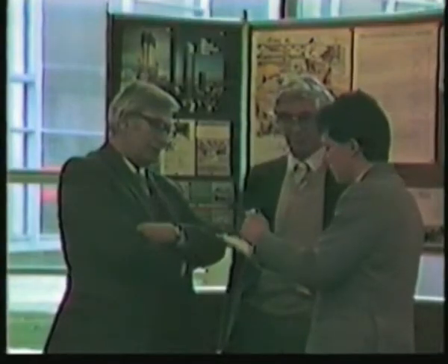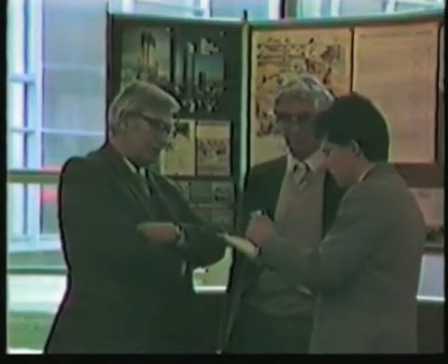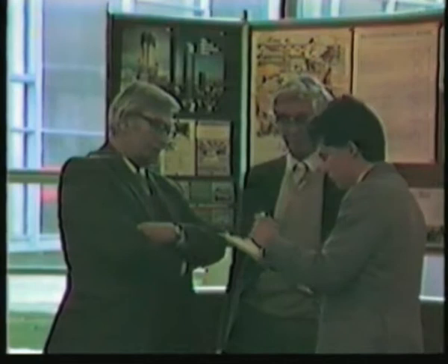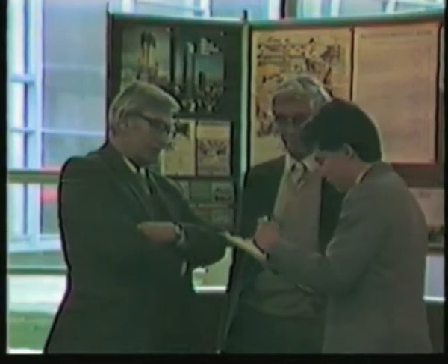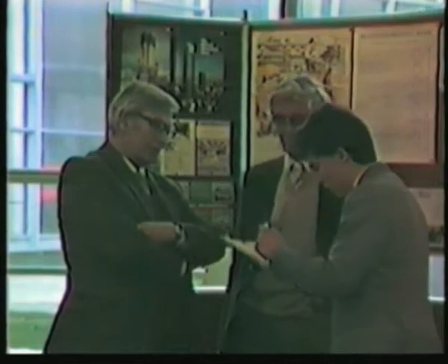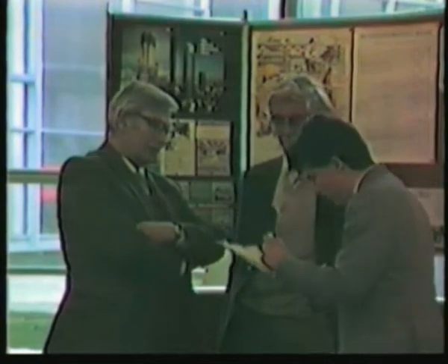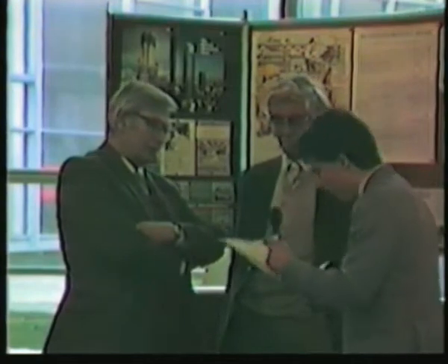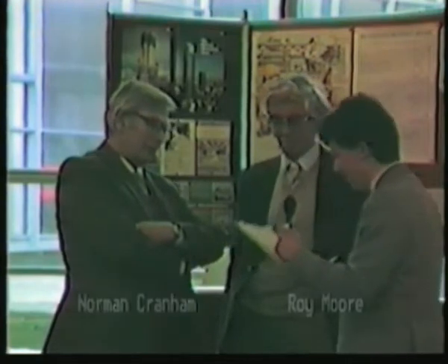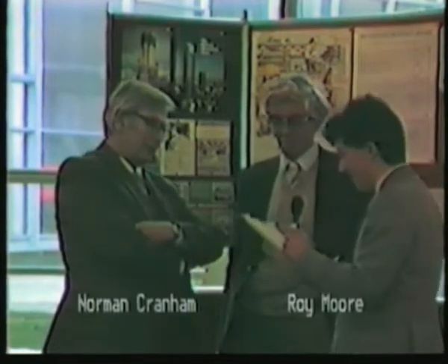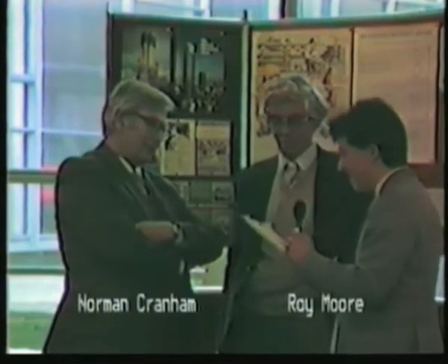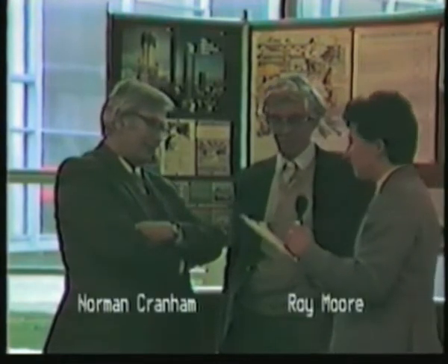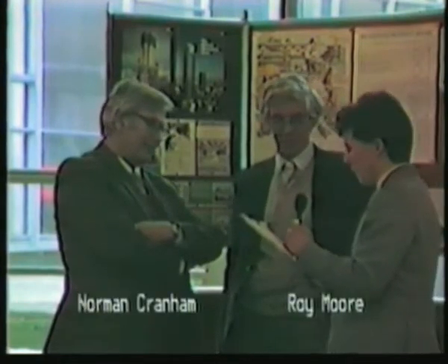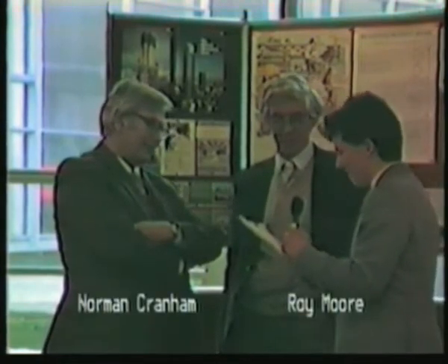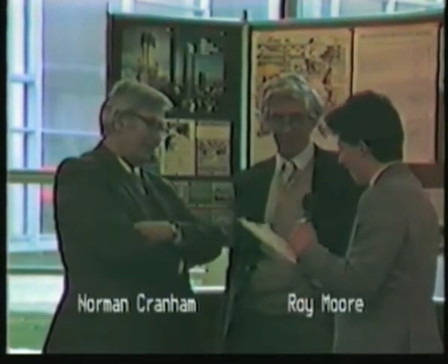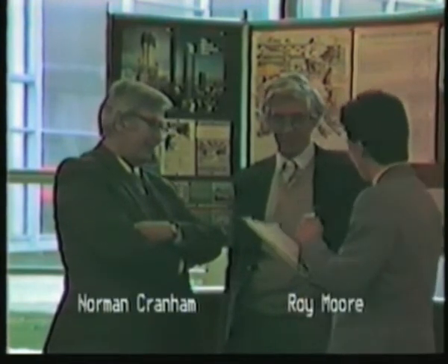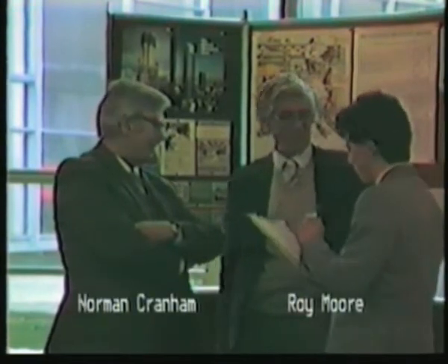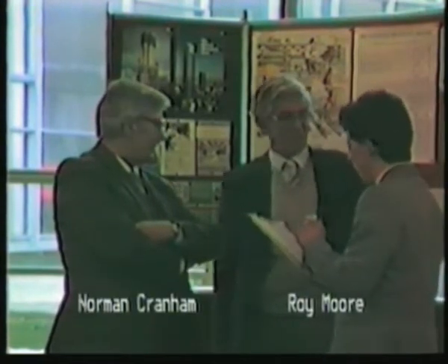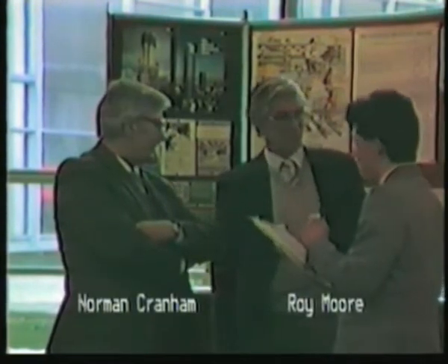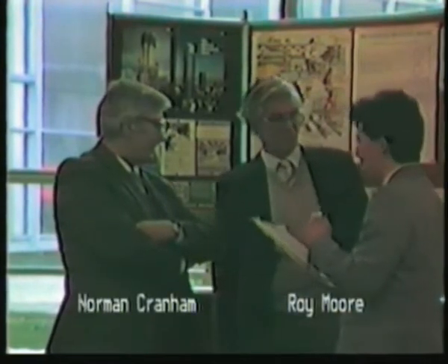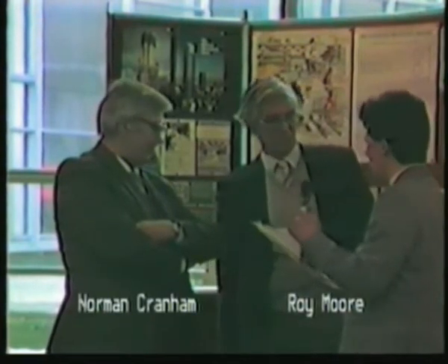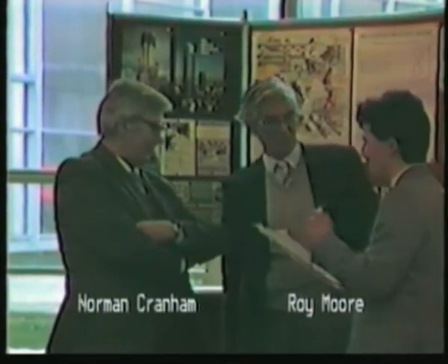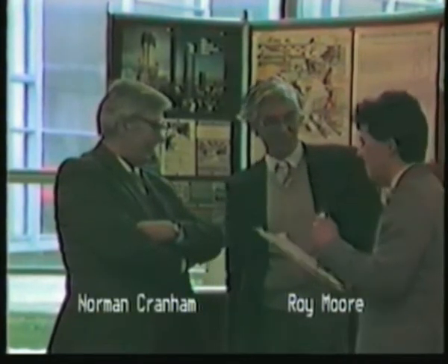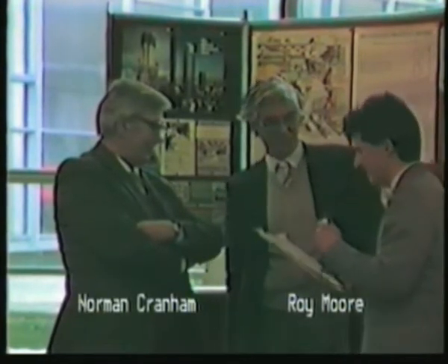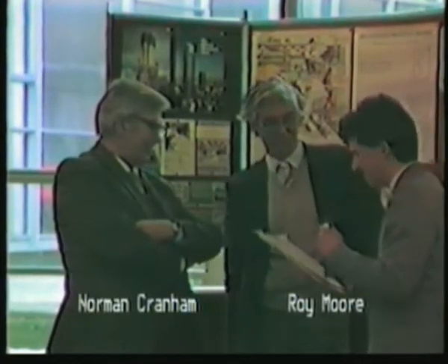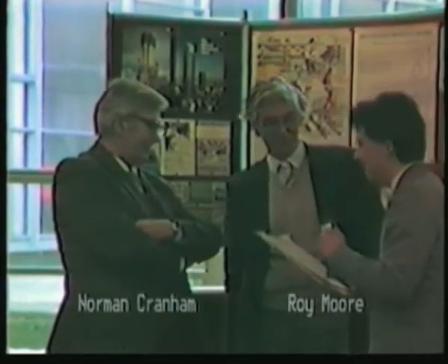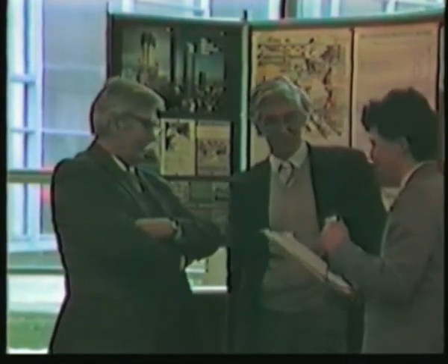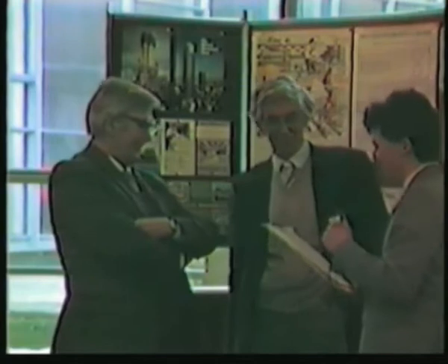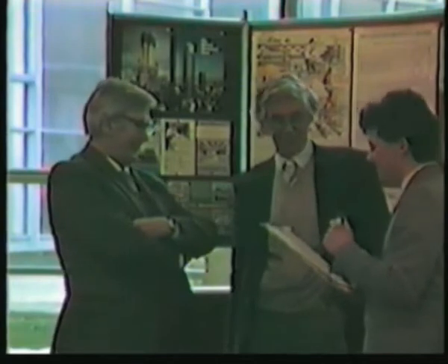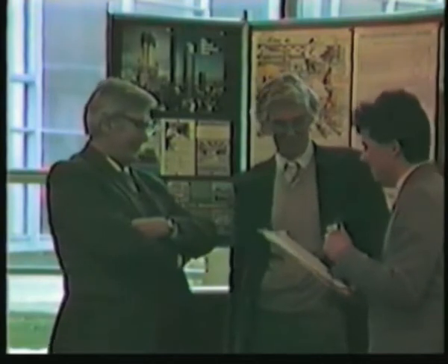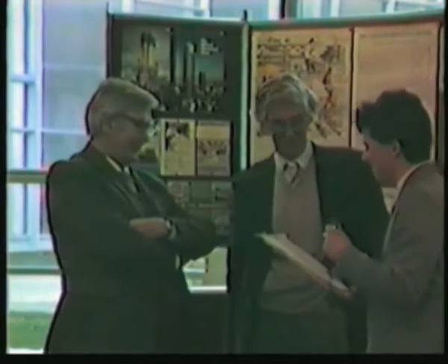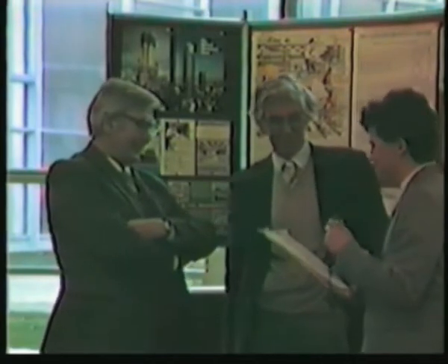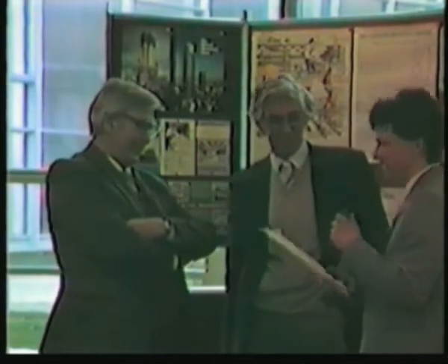Thank you very much to Roy Moore and Norman Cranham — I've got that the wrong way round, haven't I? Thank you very much indeed for talking to me.